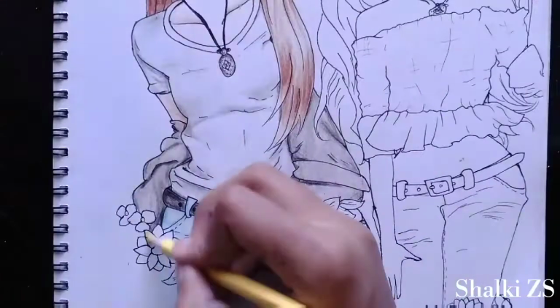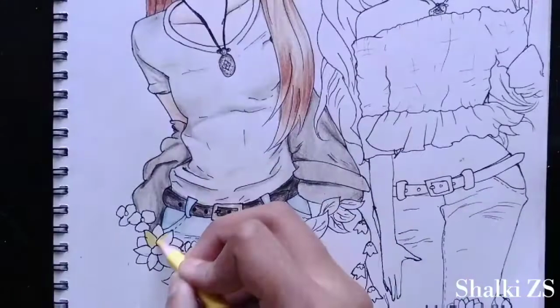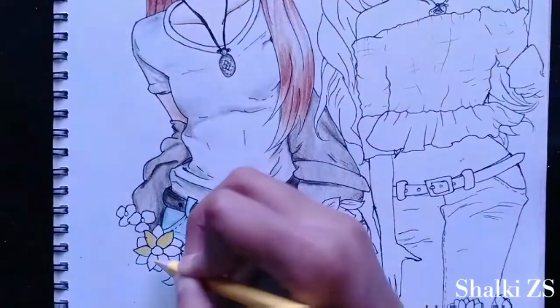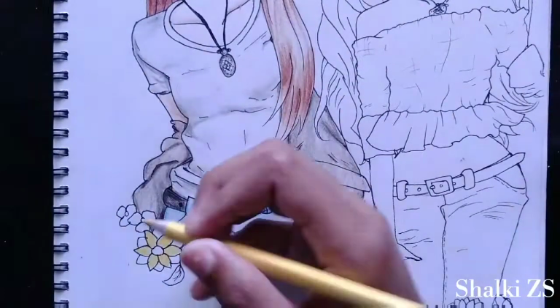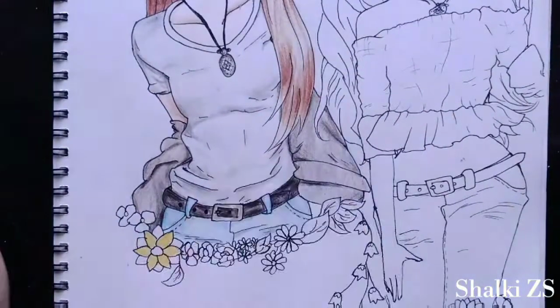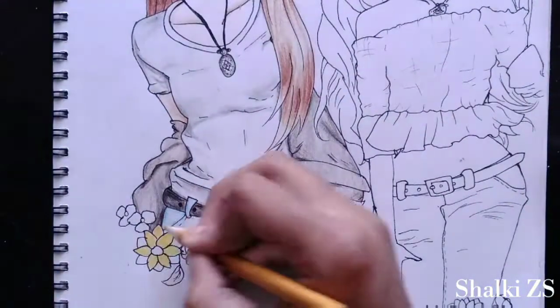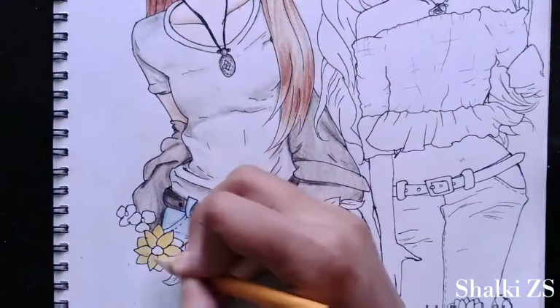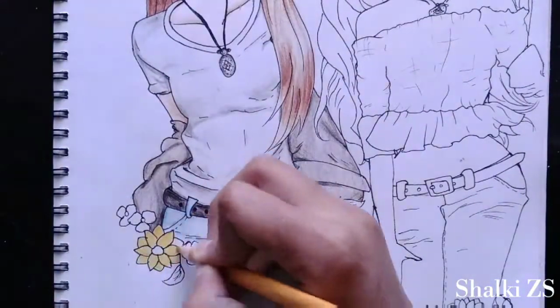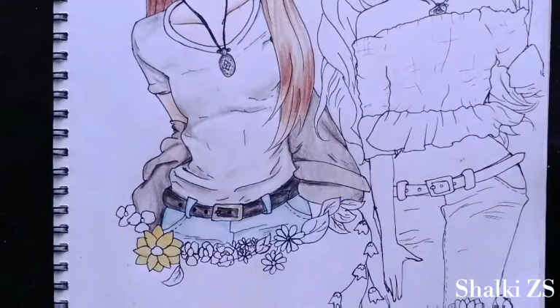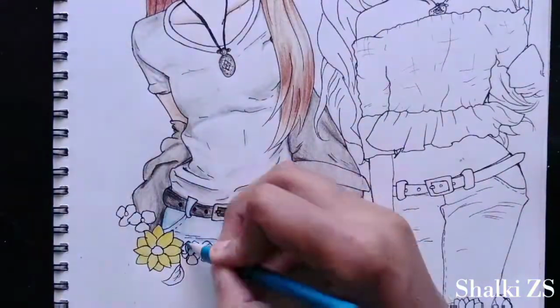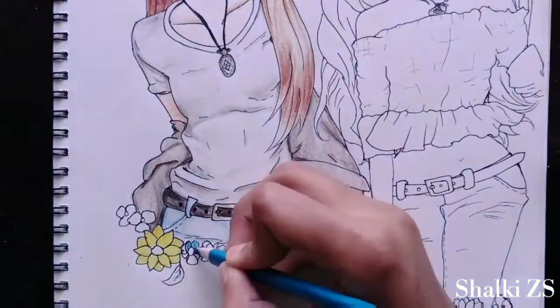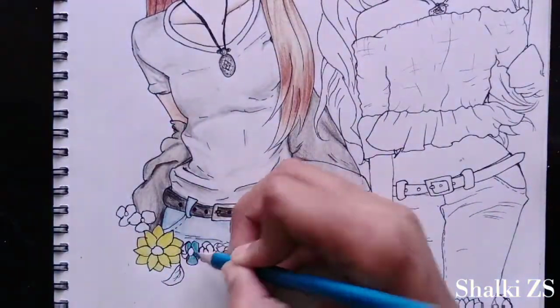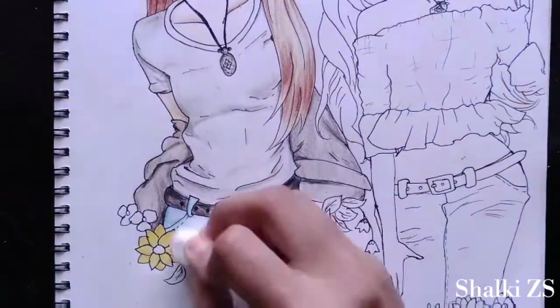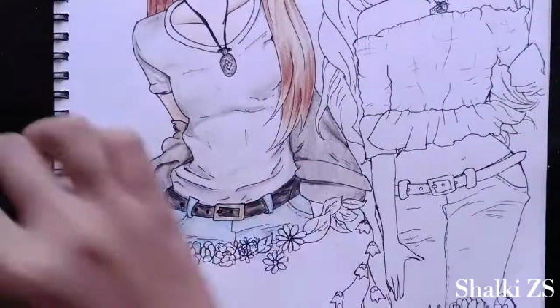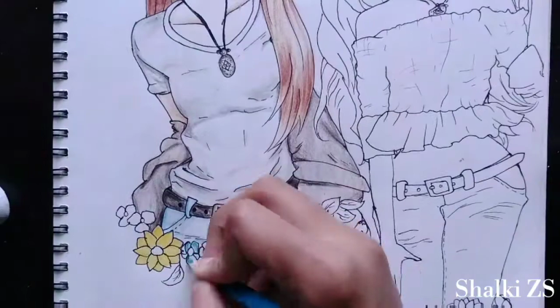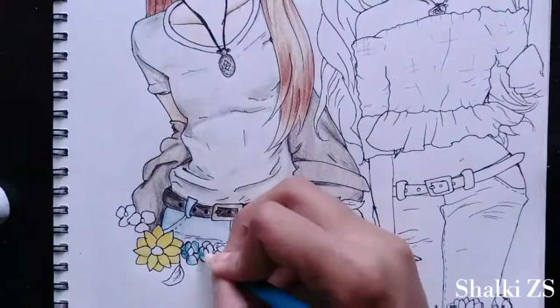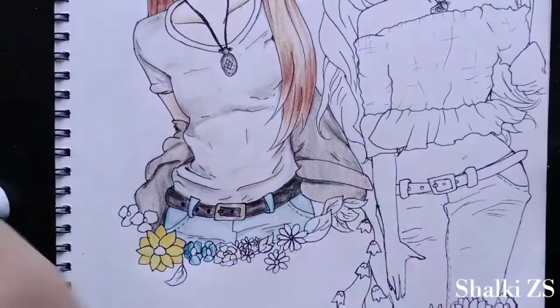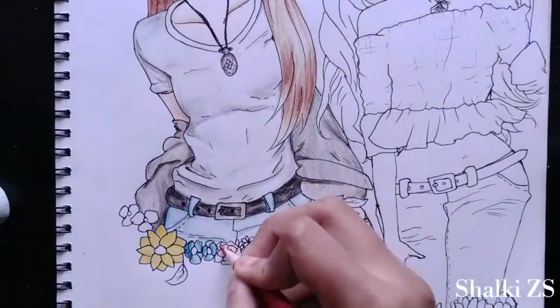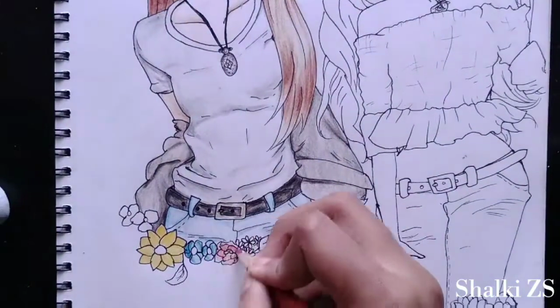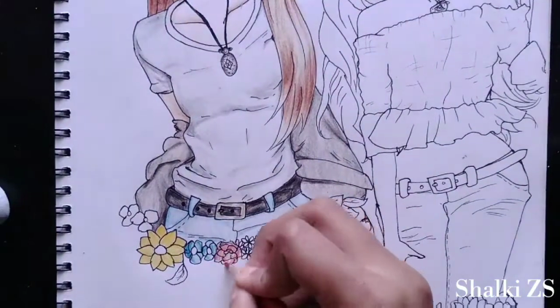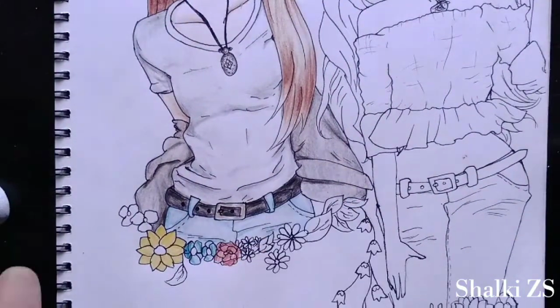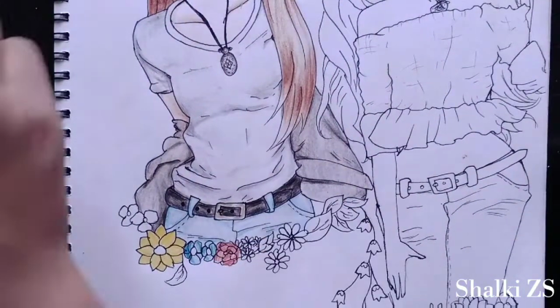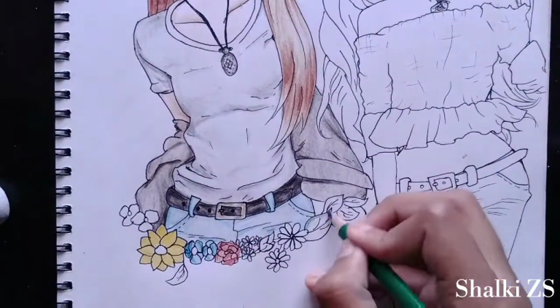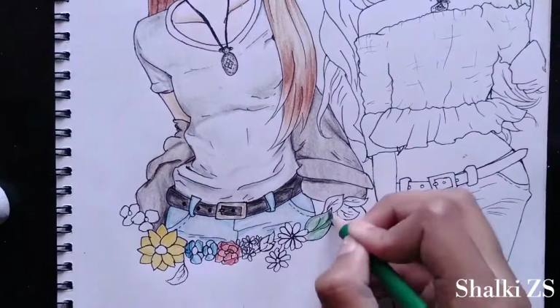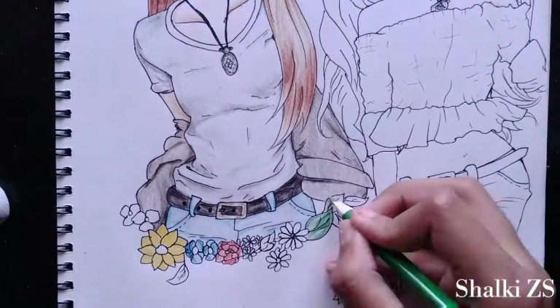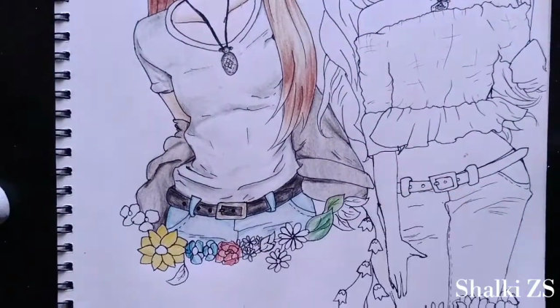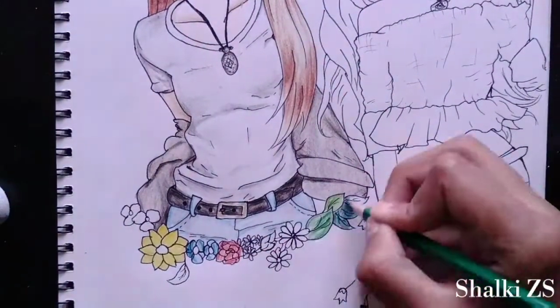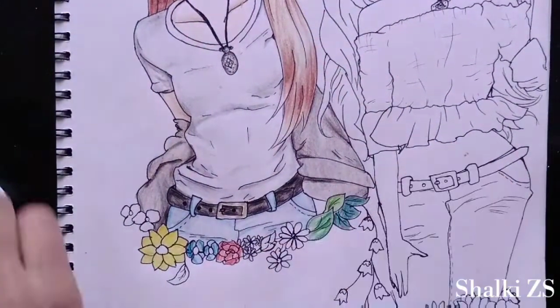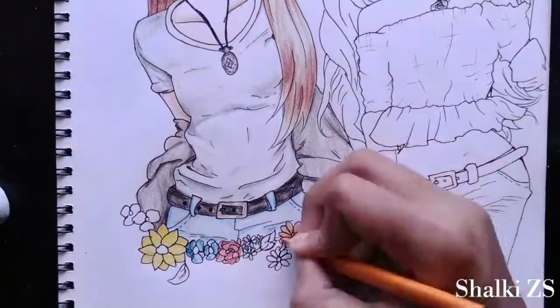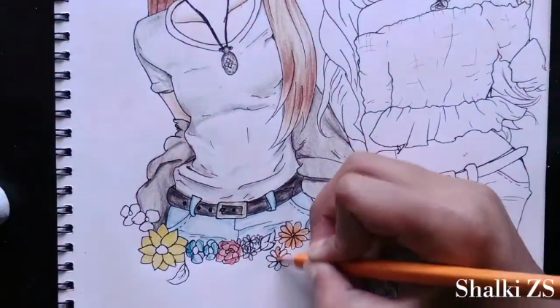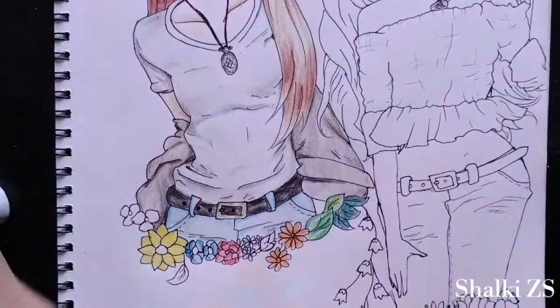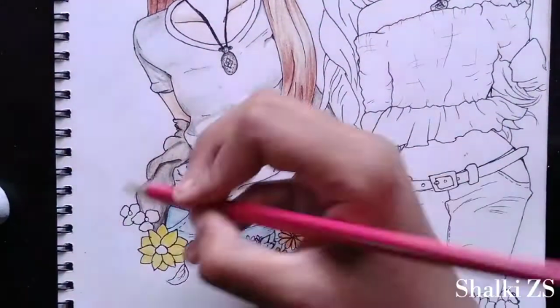Now this is just some floral drawing which I did at the bottom because I was not quite satisfied with the last drawing.